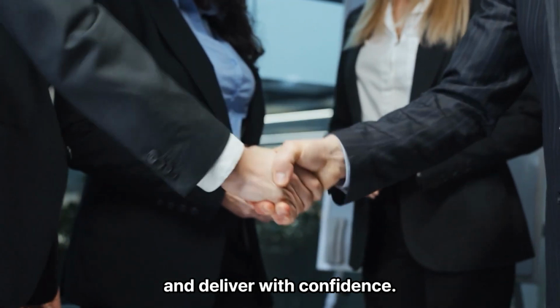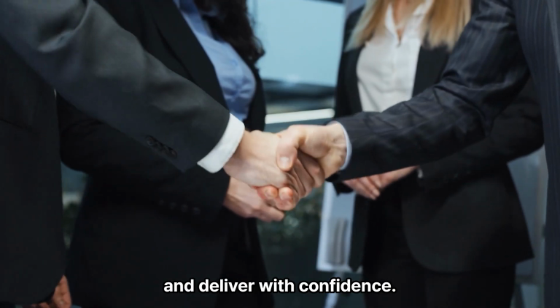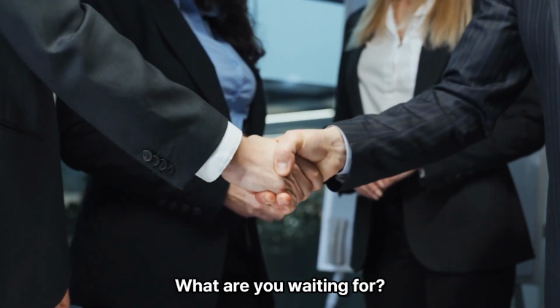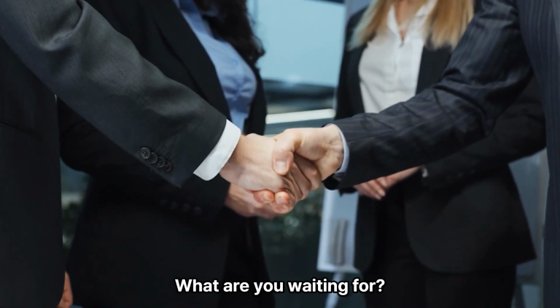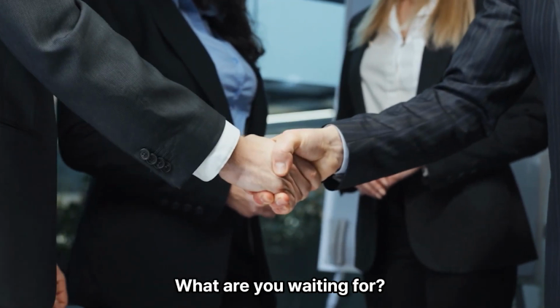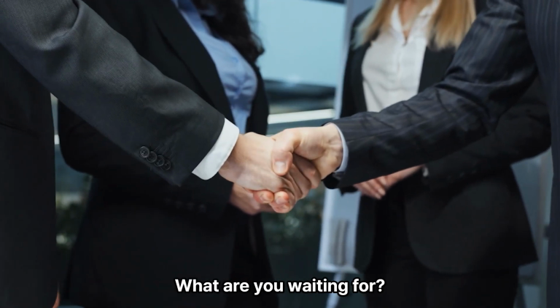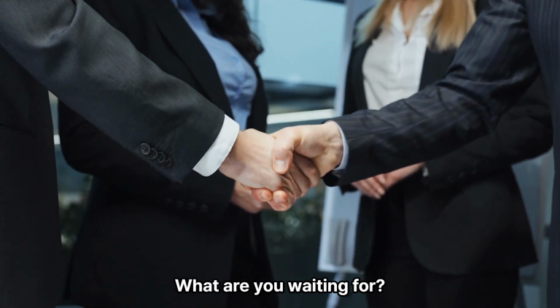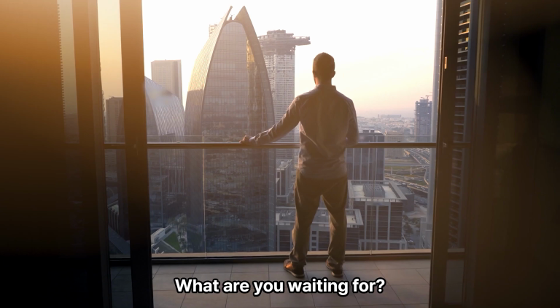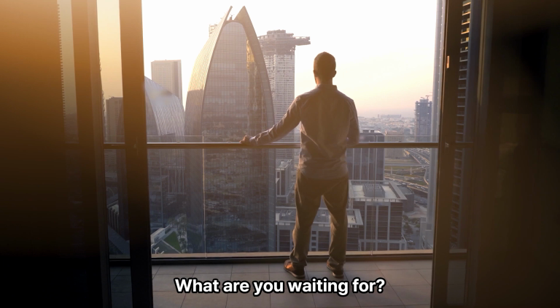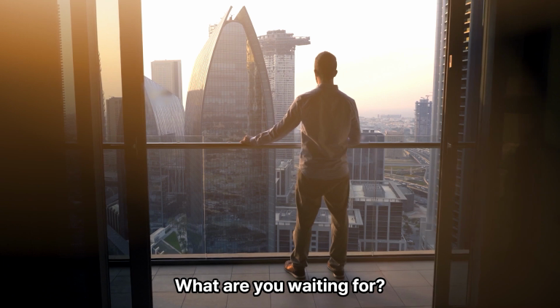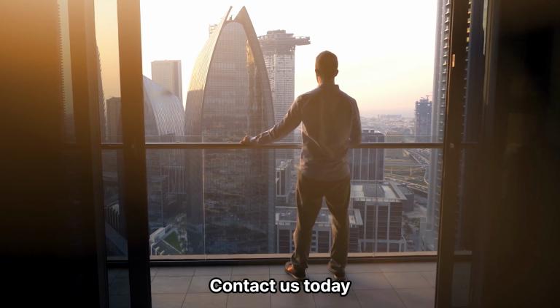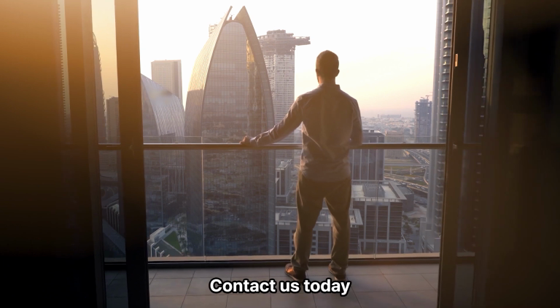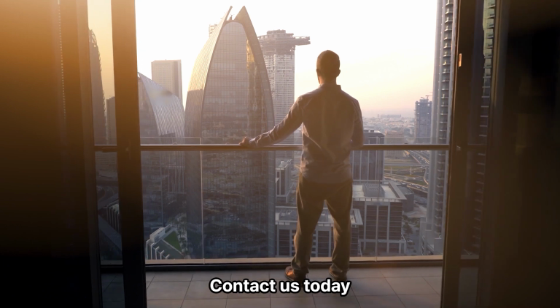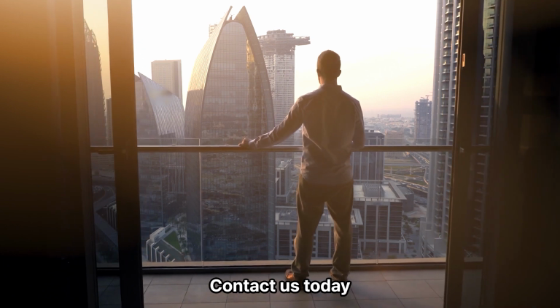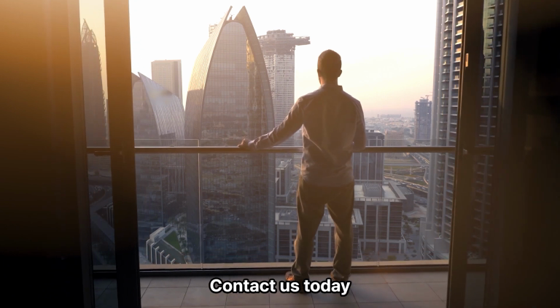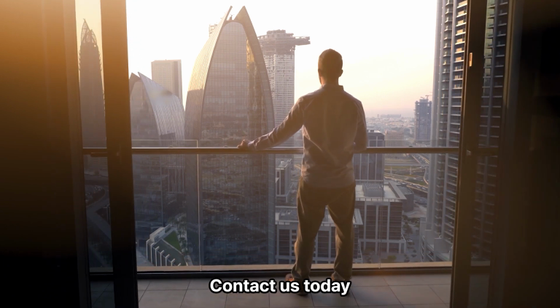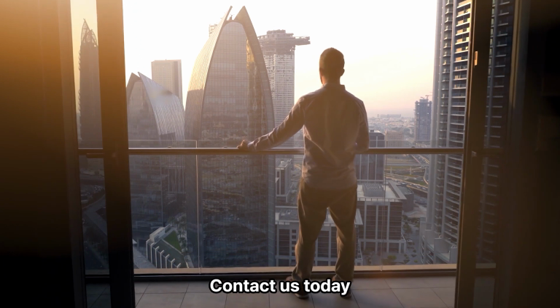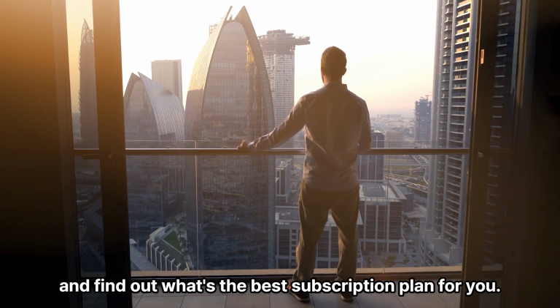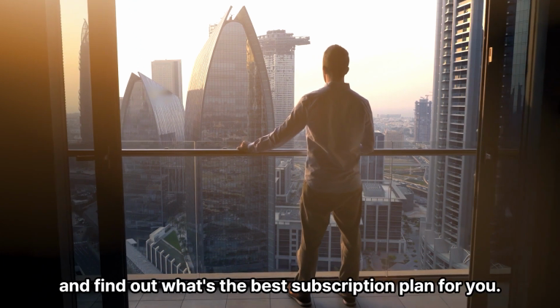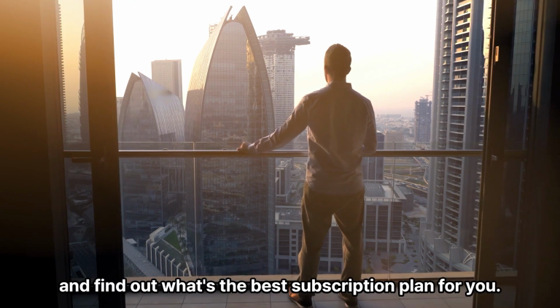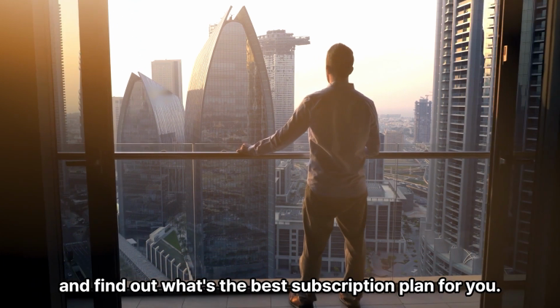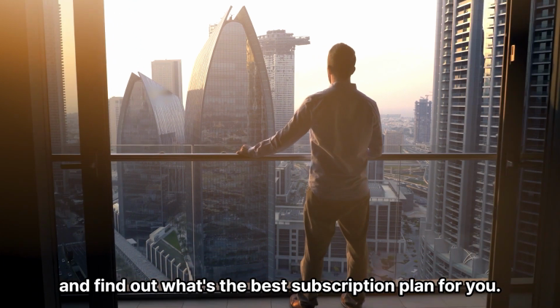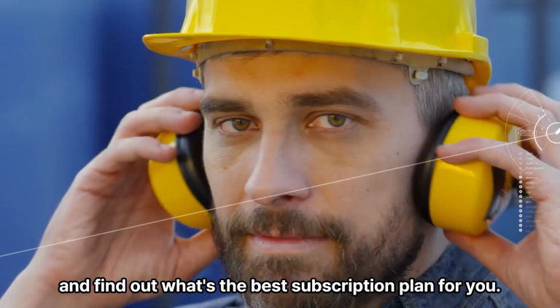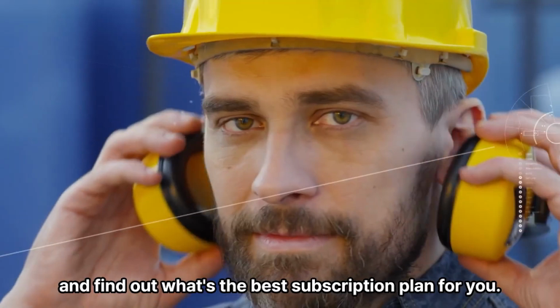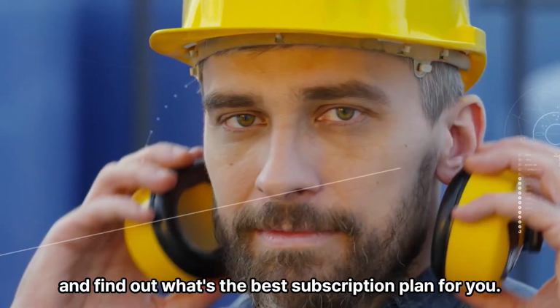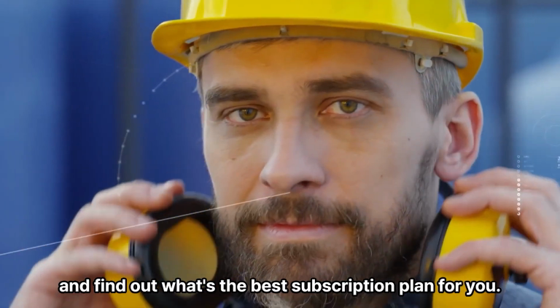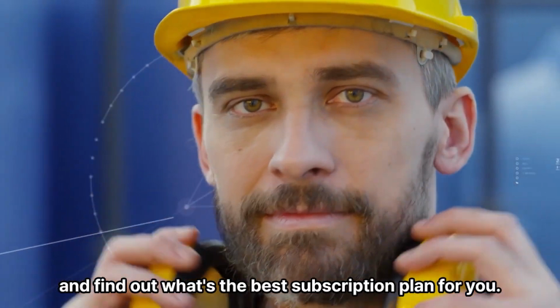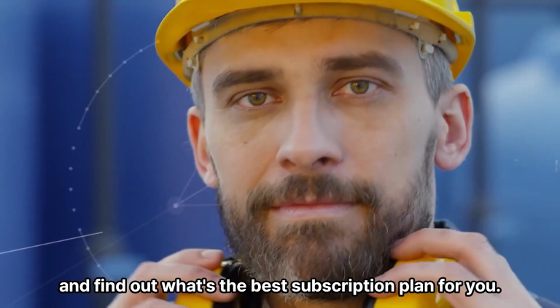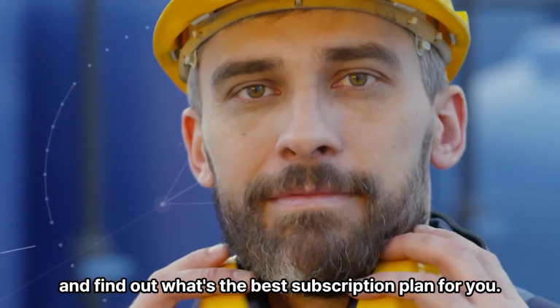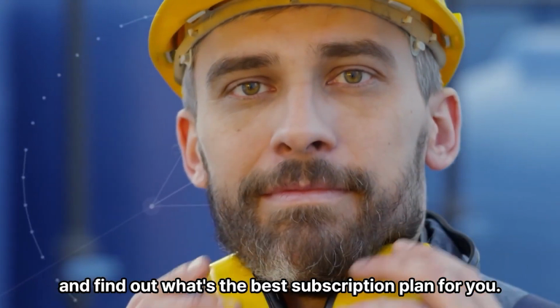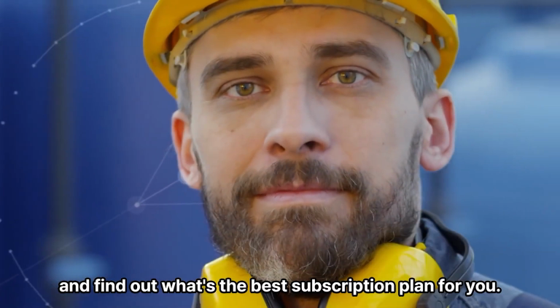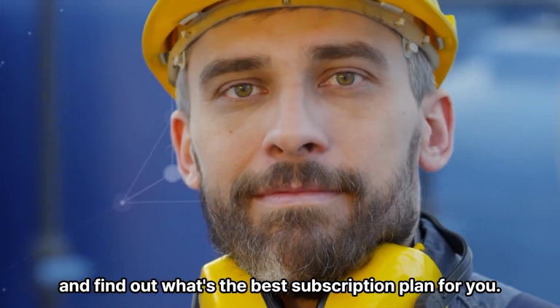What are you waiting for? Contact us today and find out what's the best subscription plan for you.